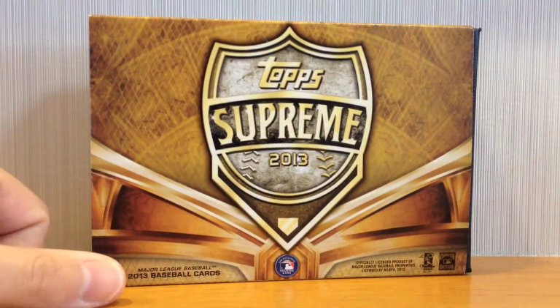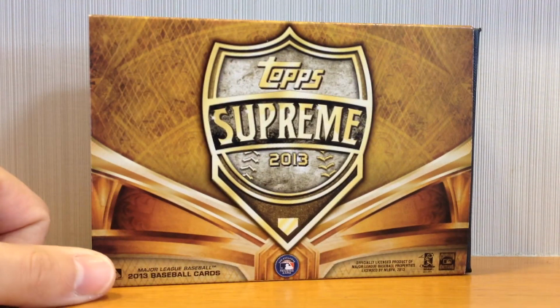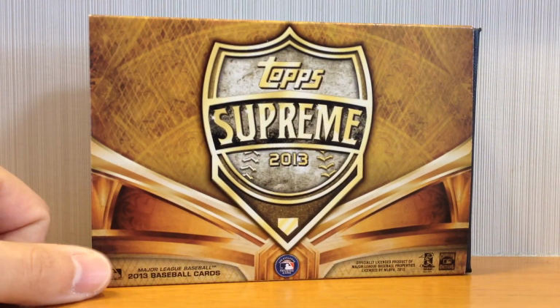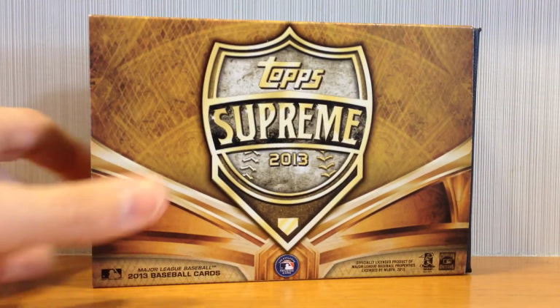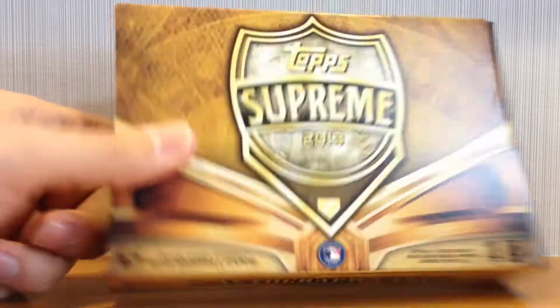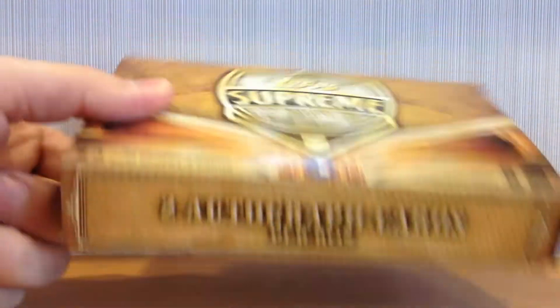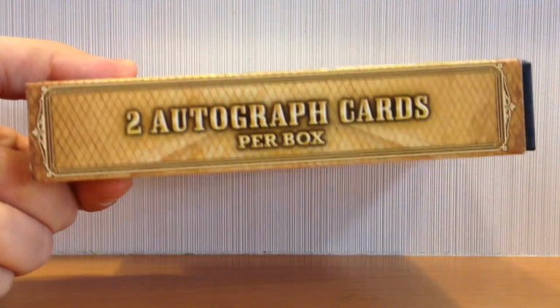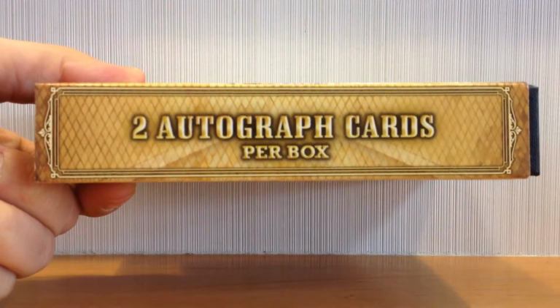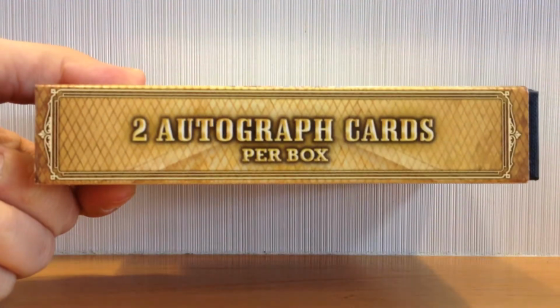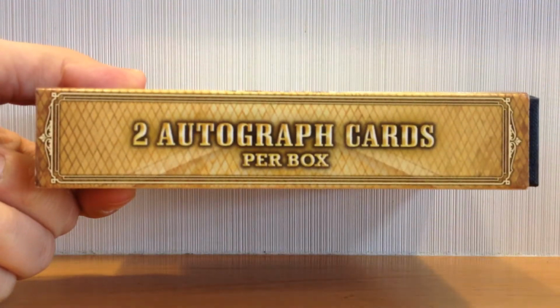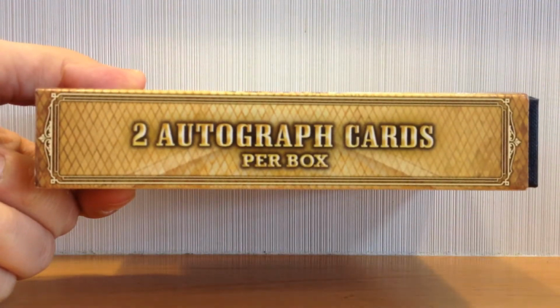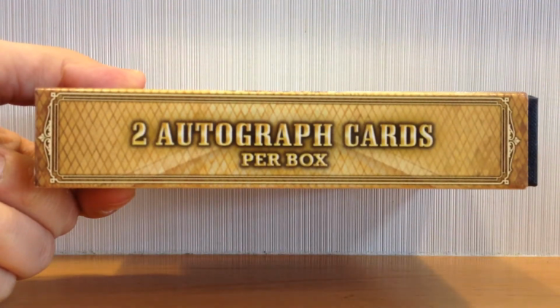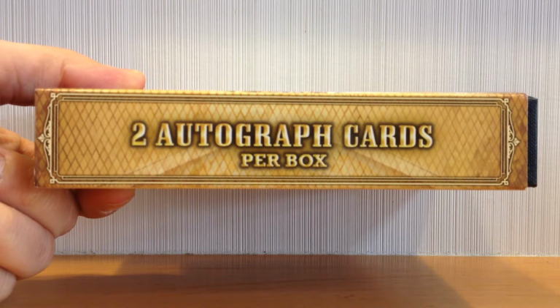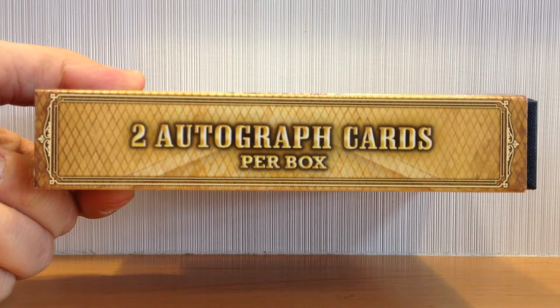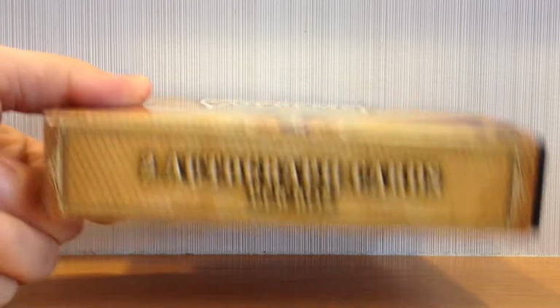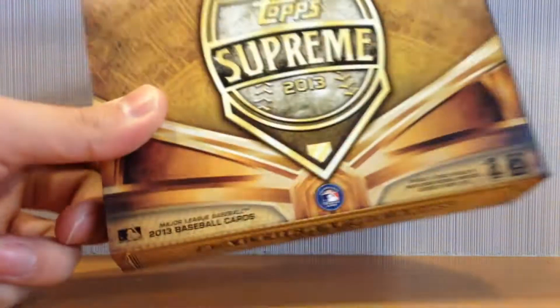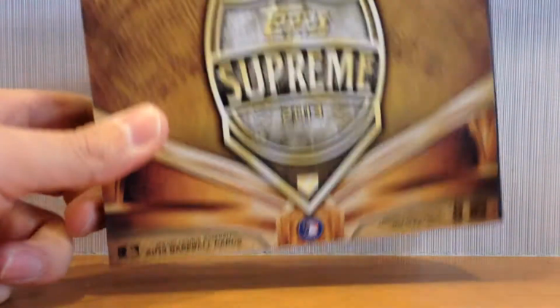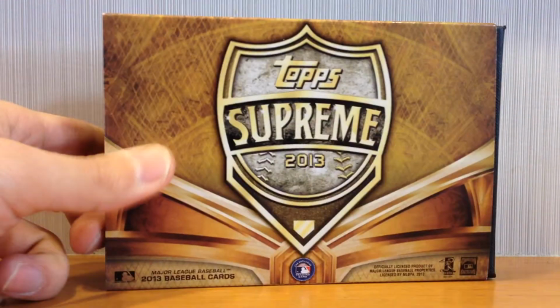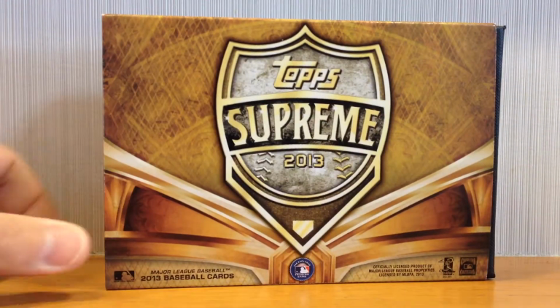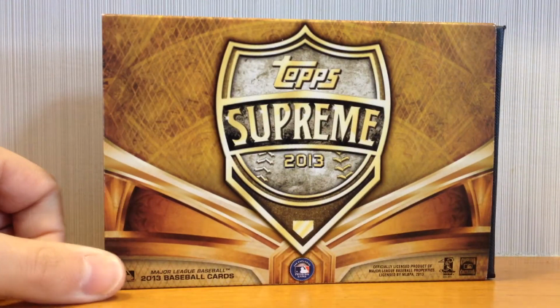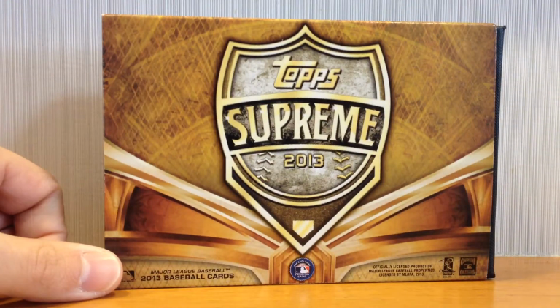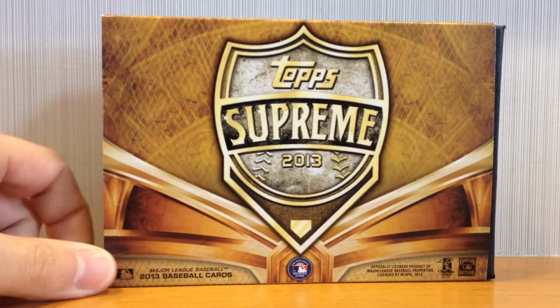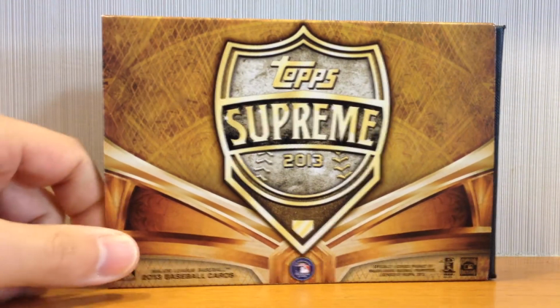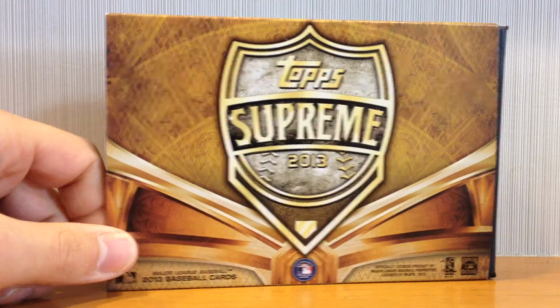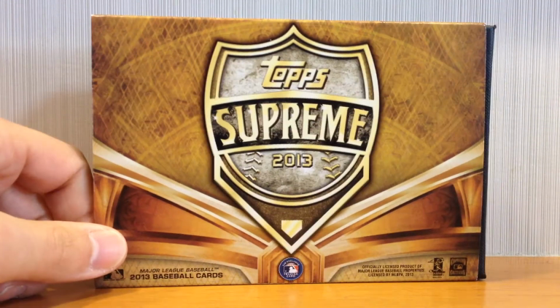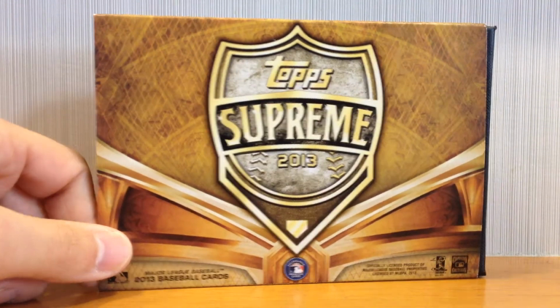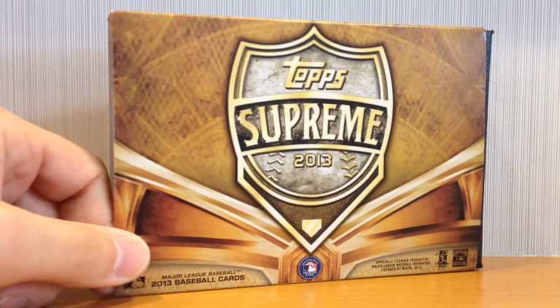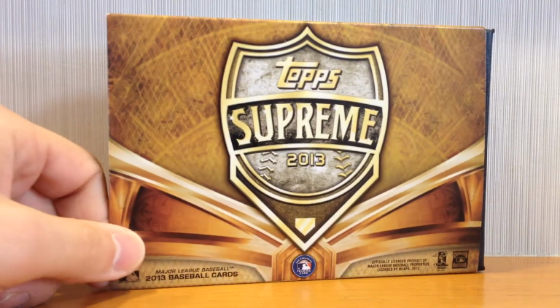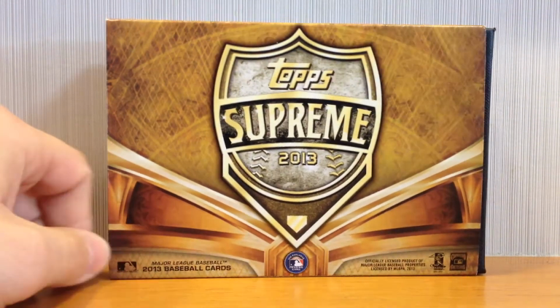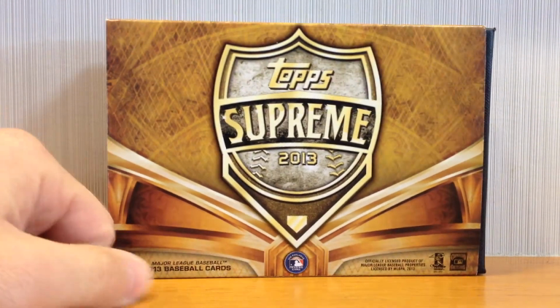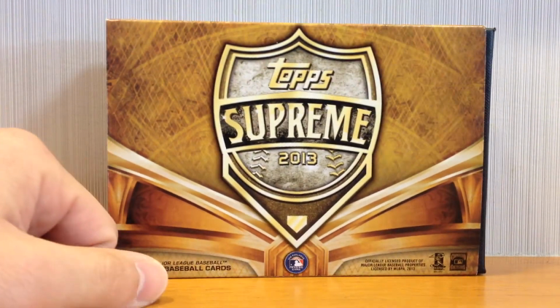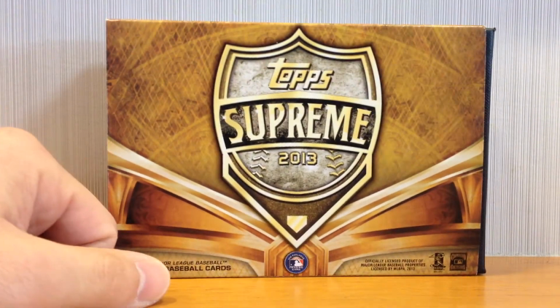It's pretty neat. There are two autograph cards per box, that's it. Just two cards, no base — all killer, no filler.